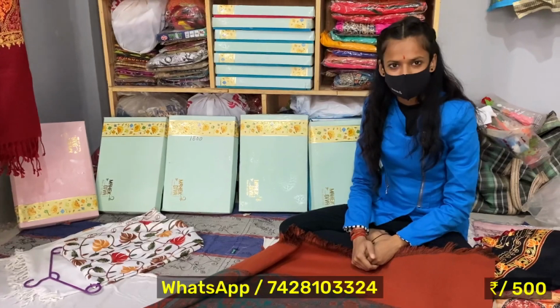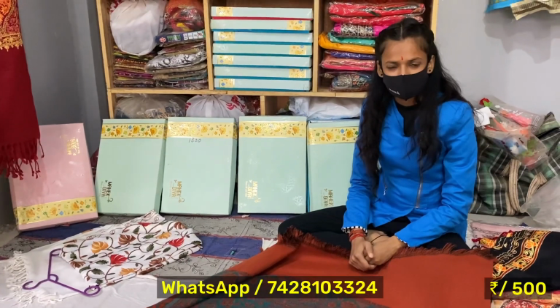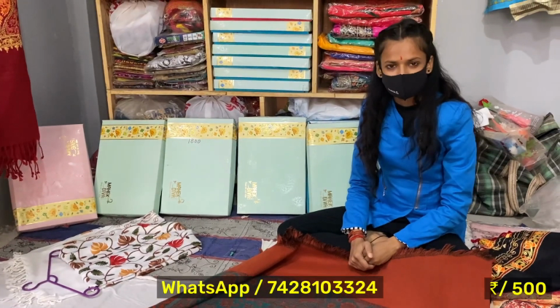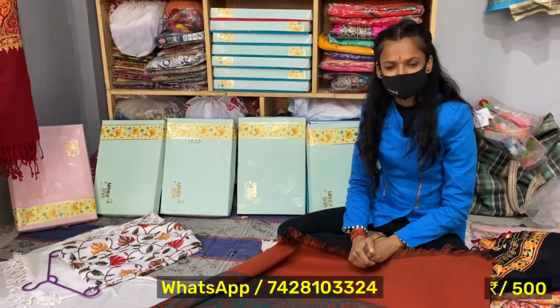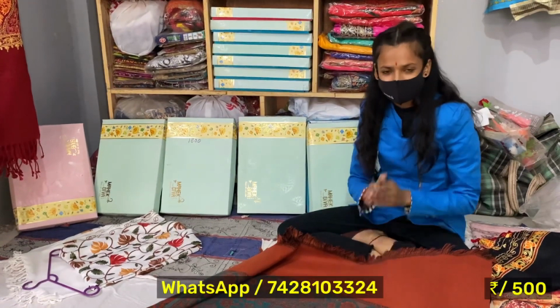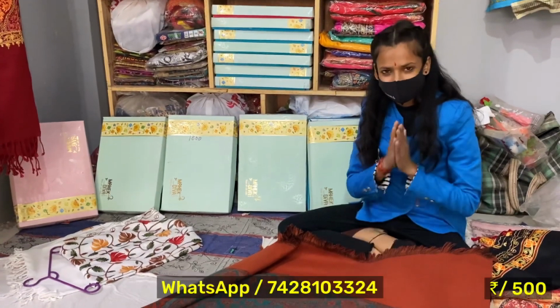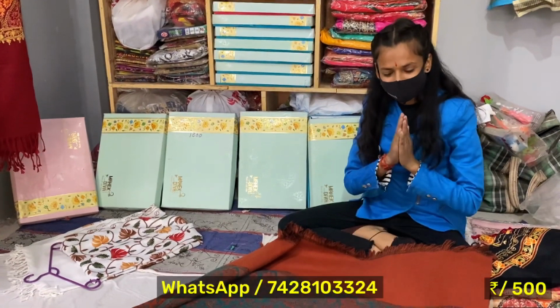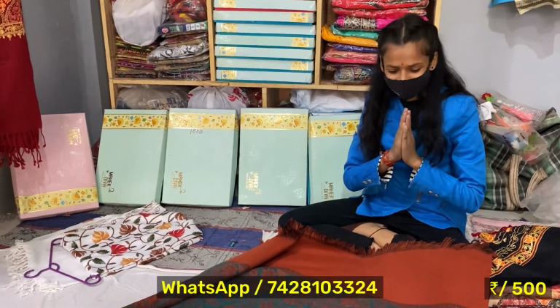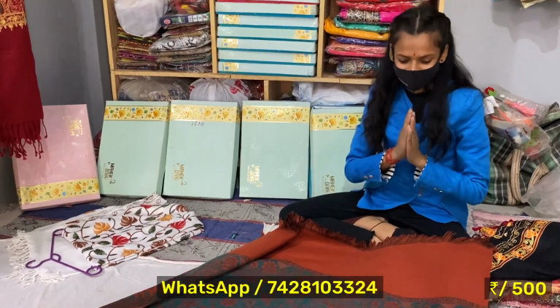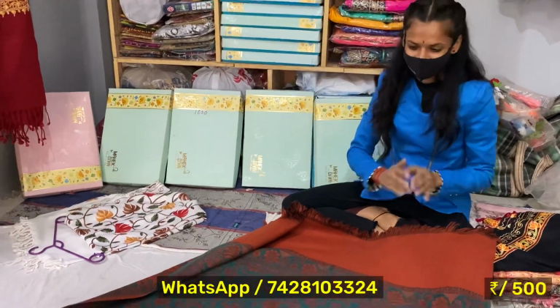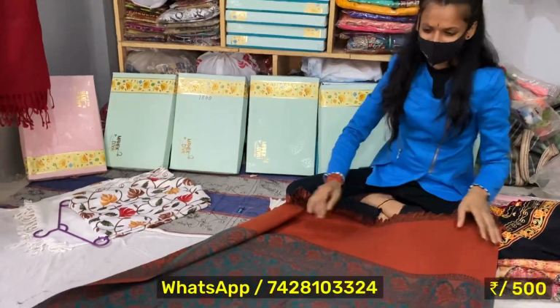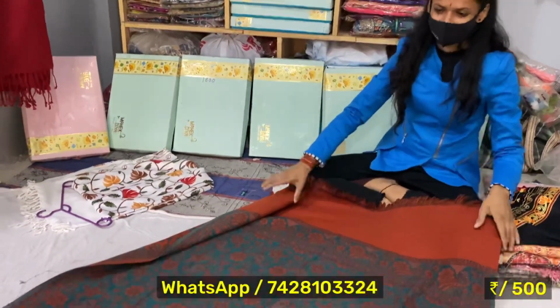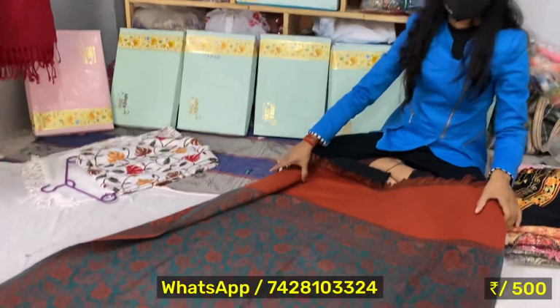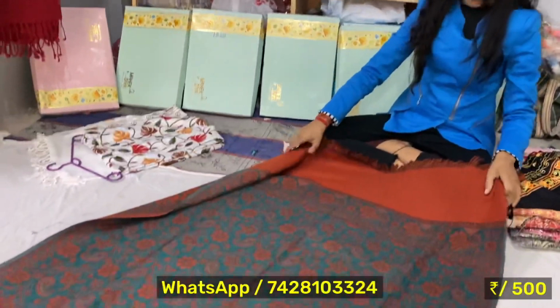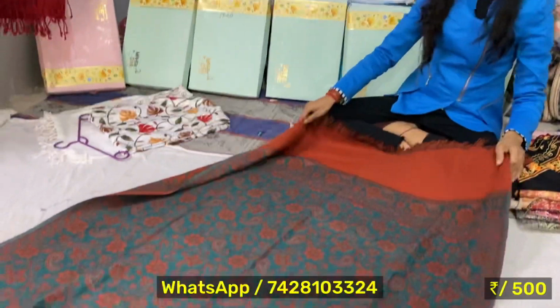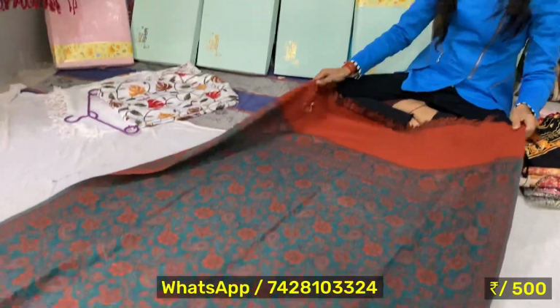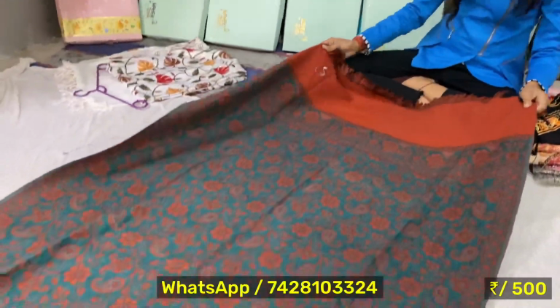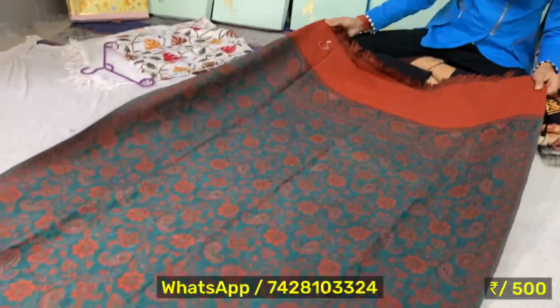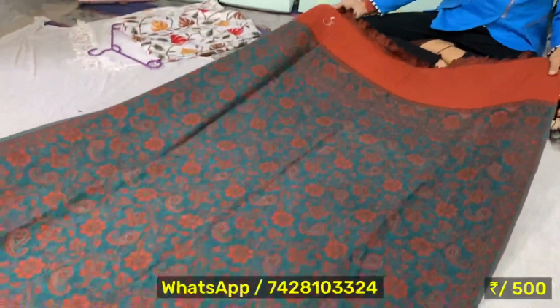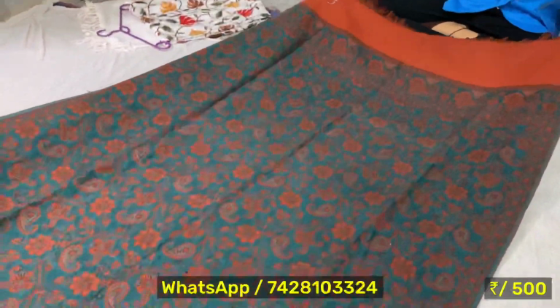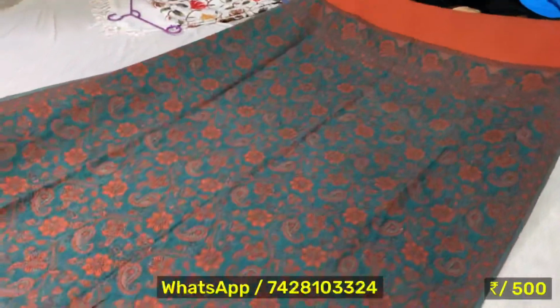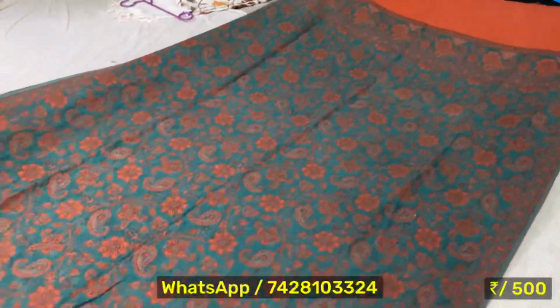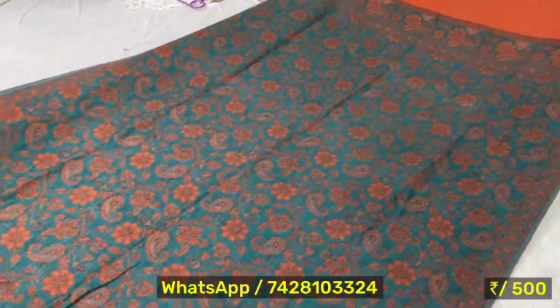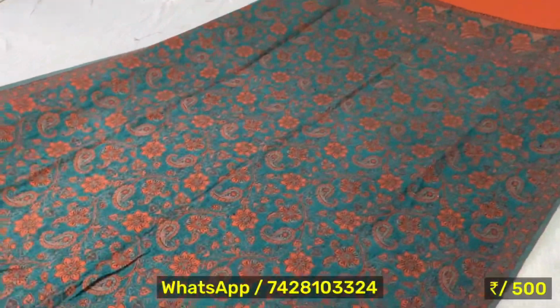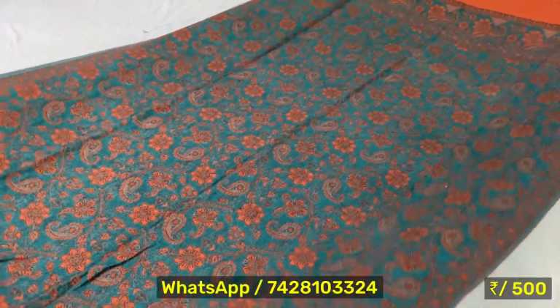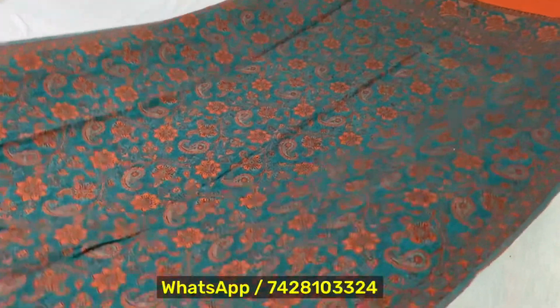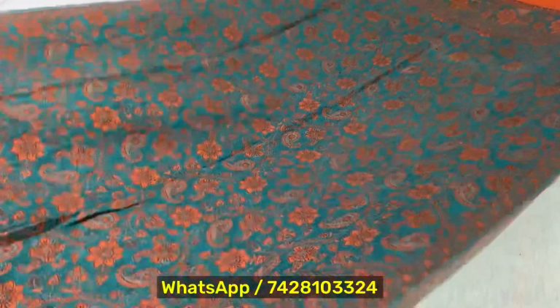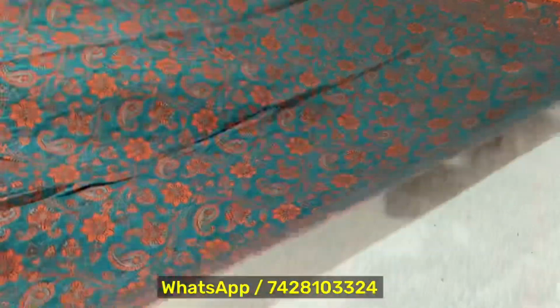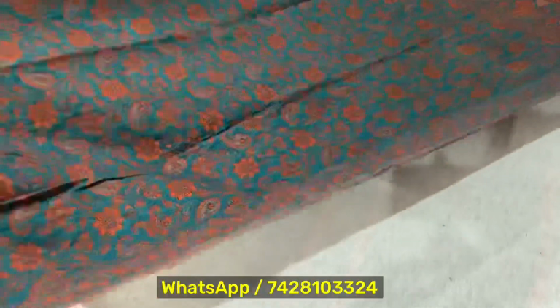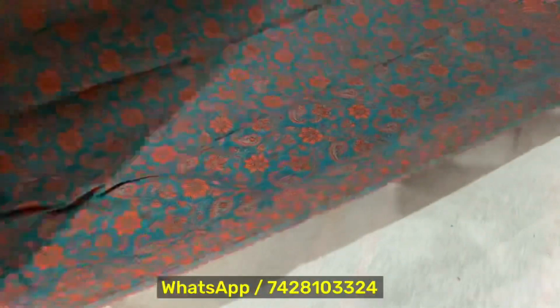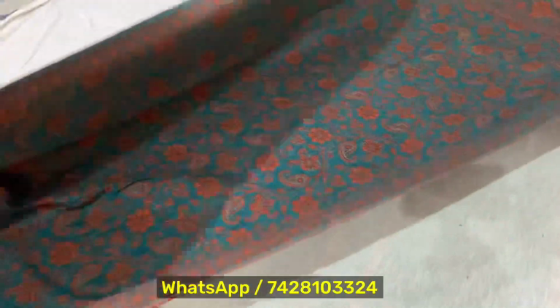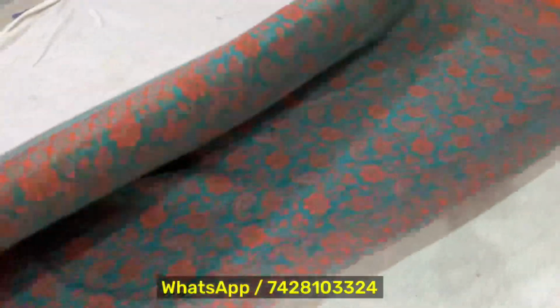Thank you. If you like the collection, please tell me in the comments section. If you like the new videos, I will have a new rating.